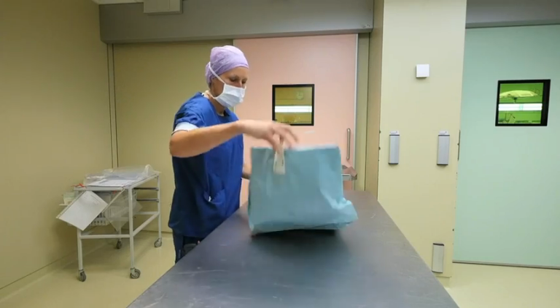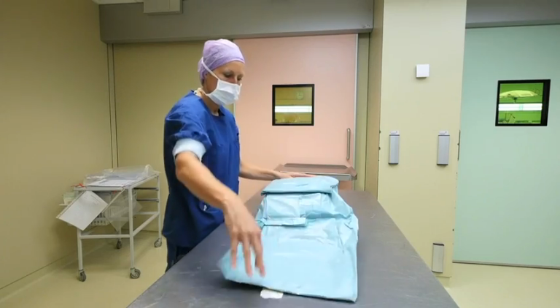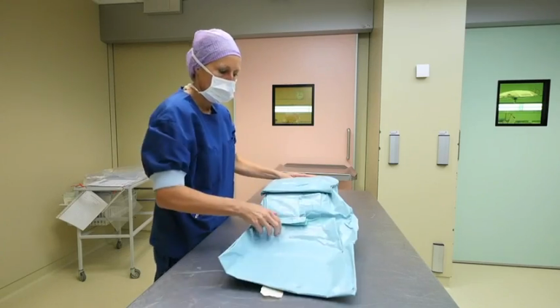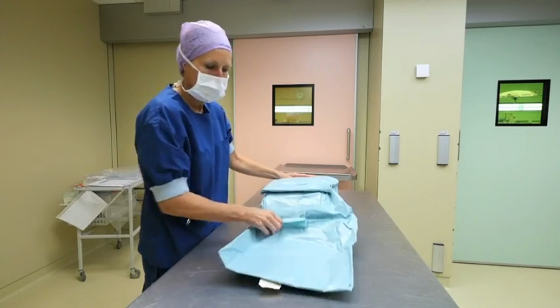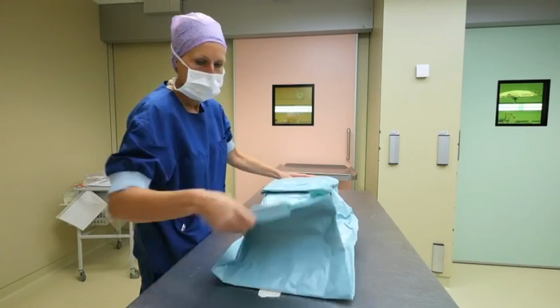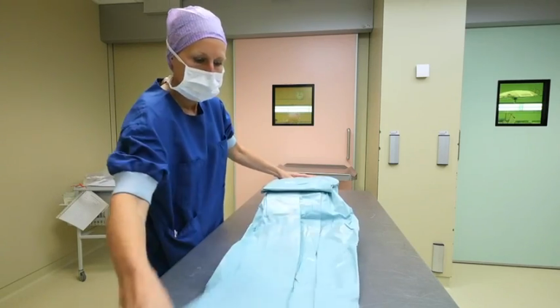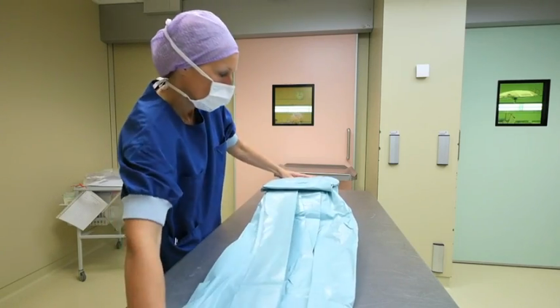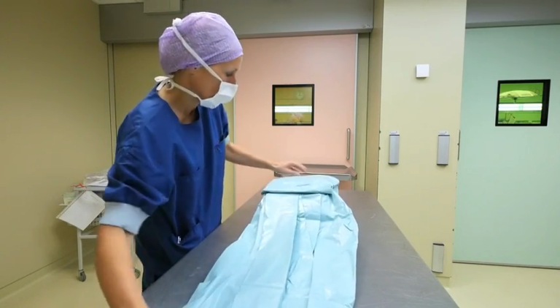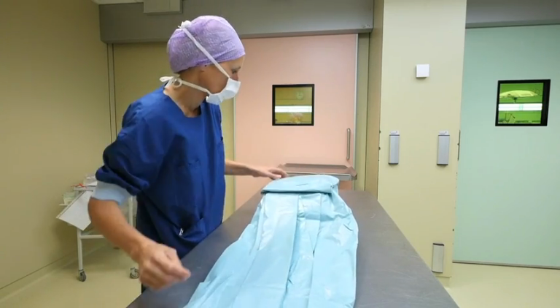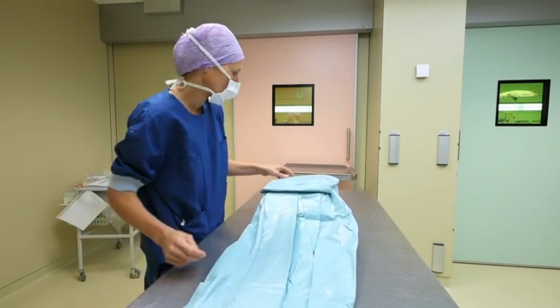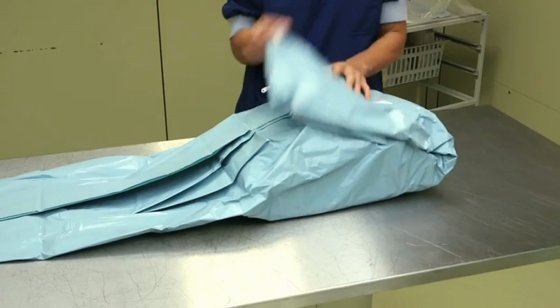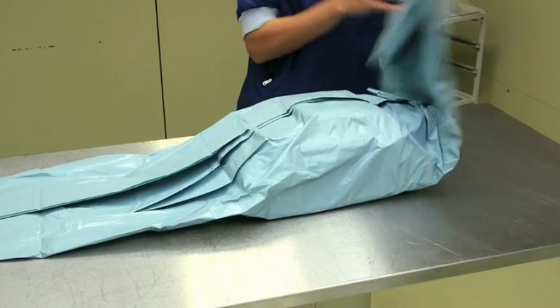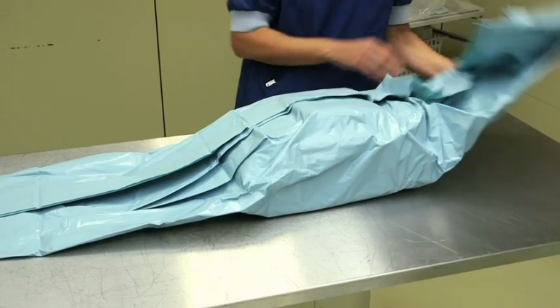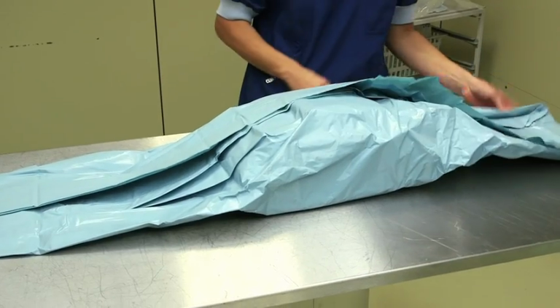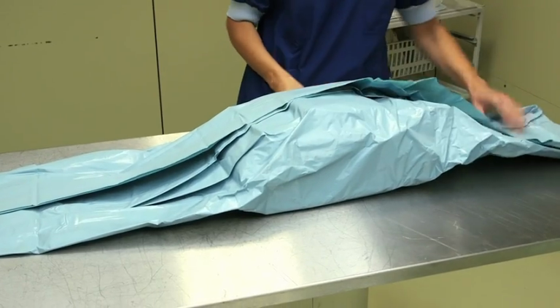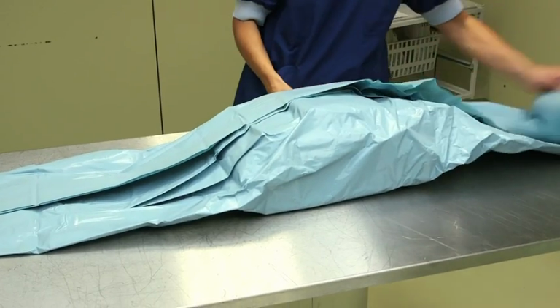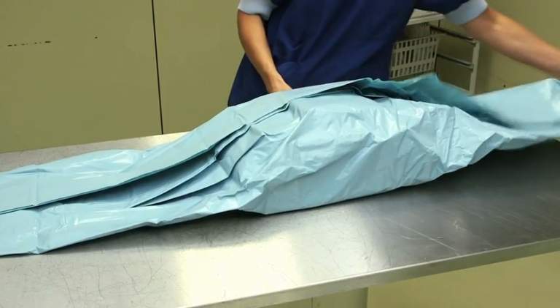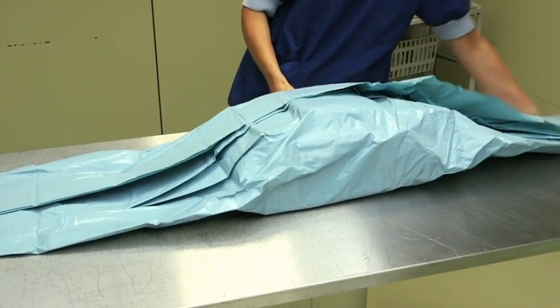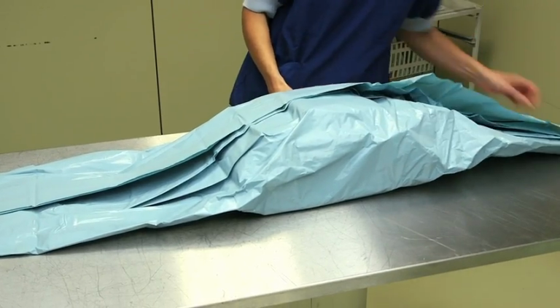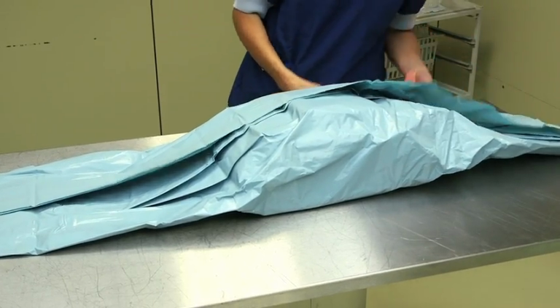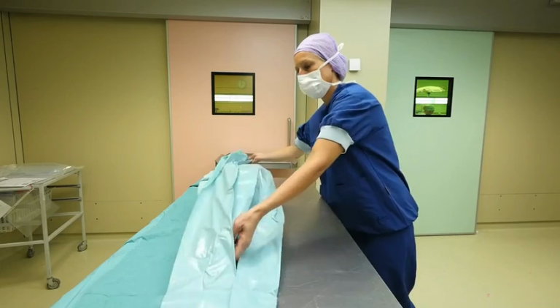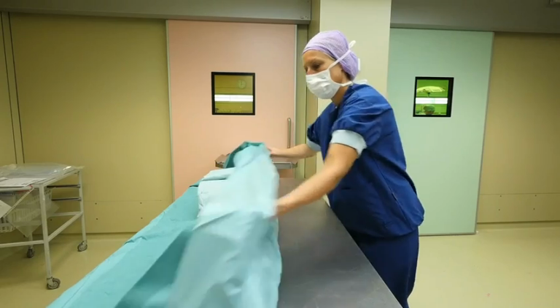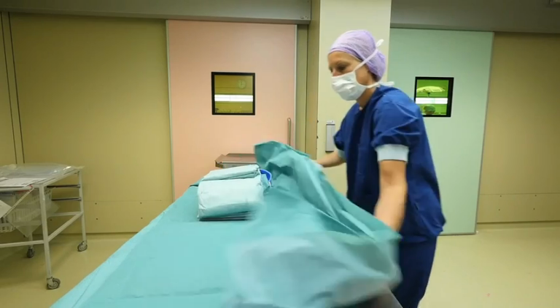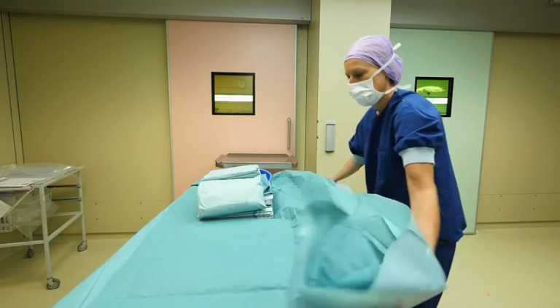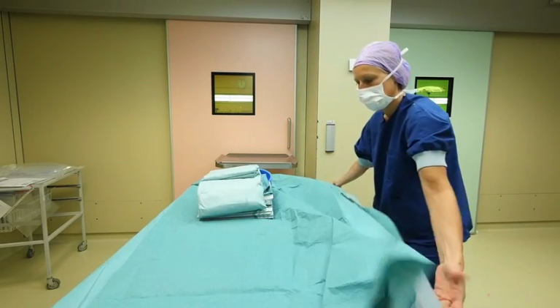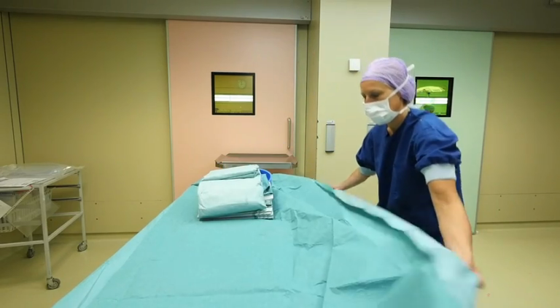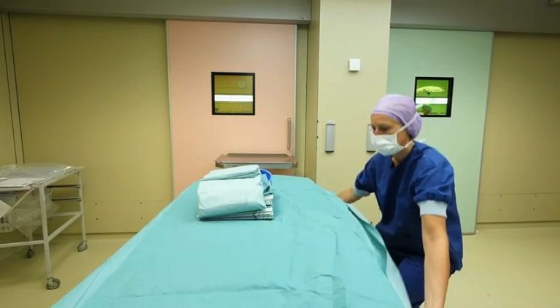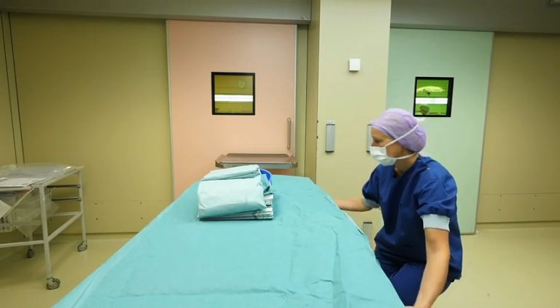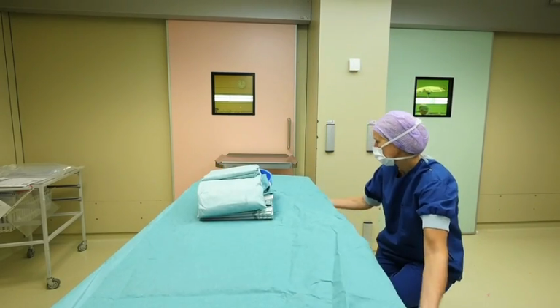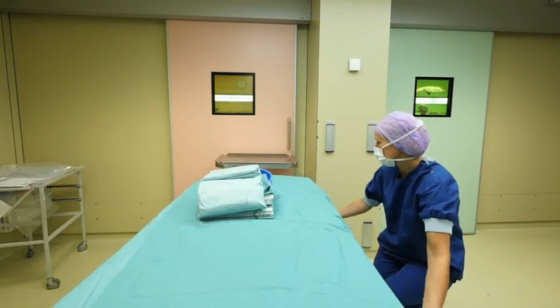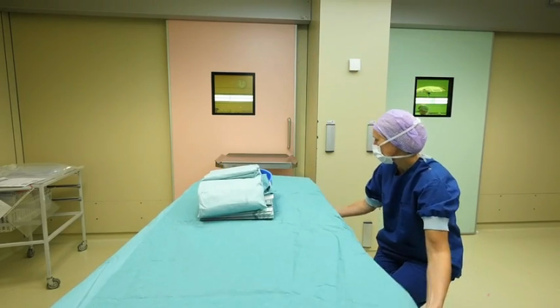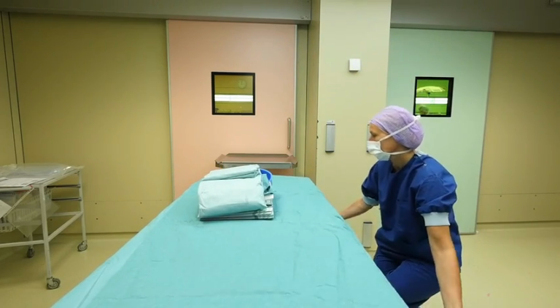If several items are packed in a header bag, they are normally in a tray or wrapped in a drape, so they can be removed in one step.